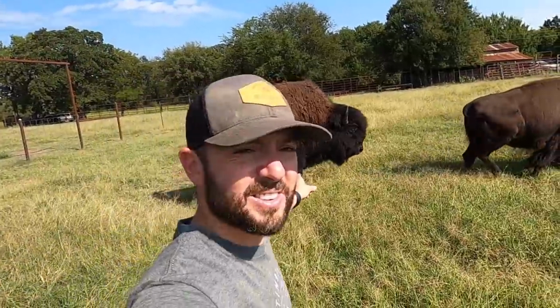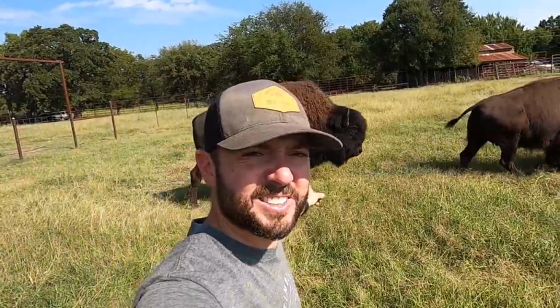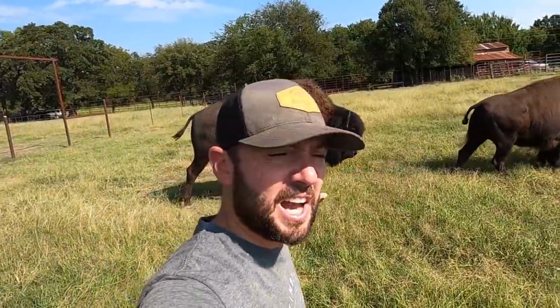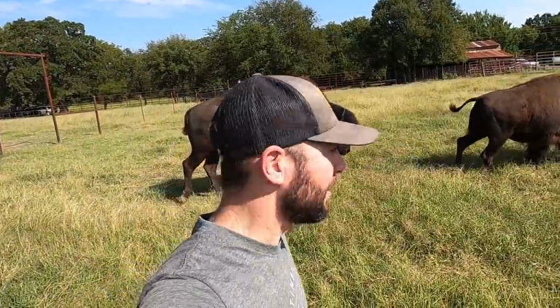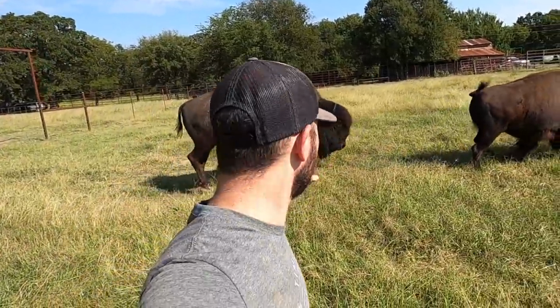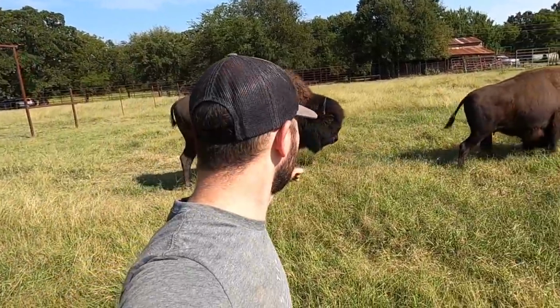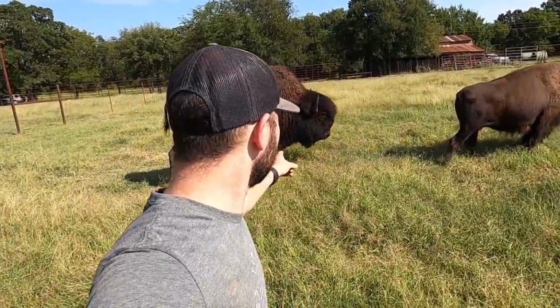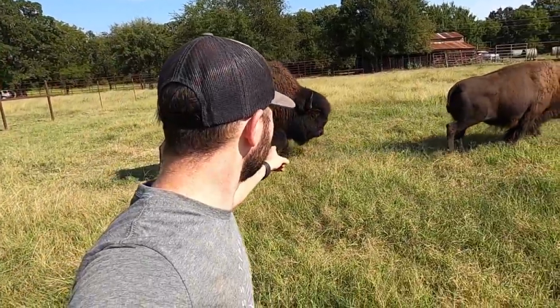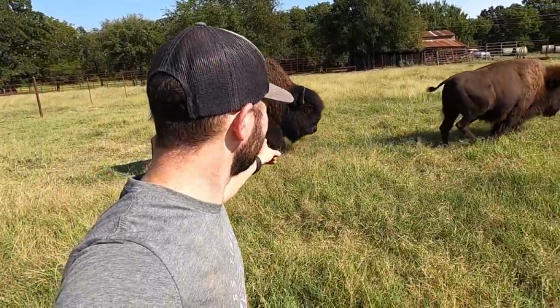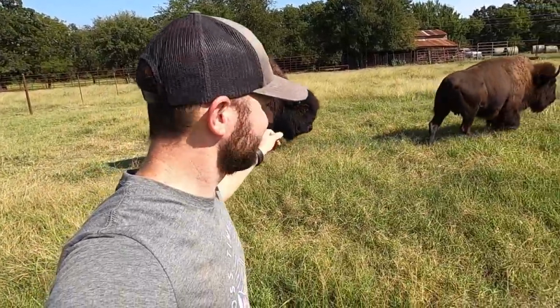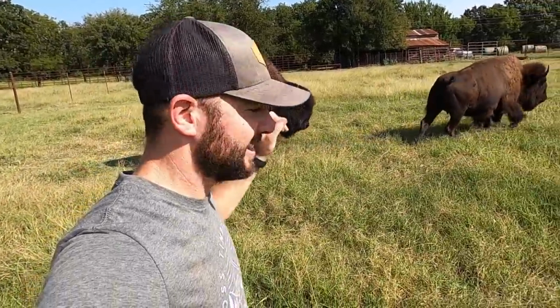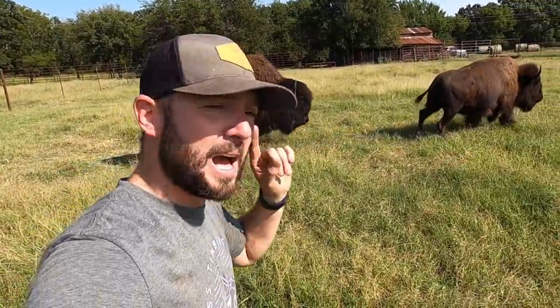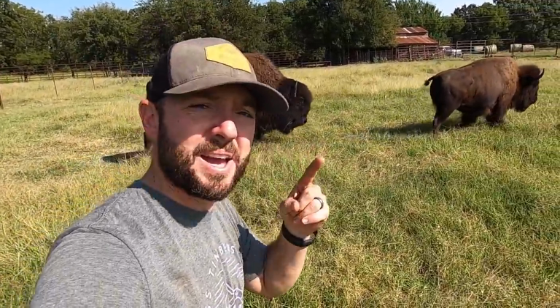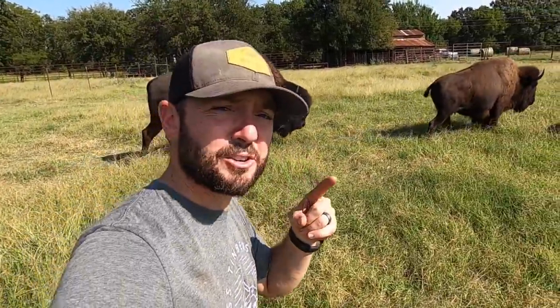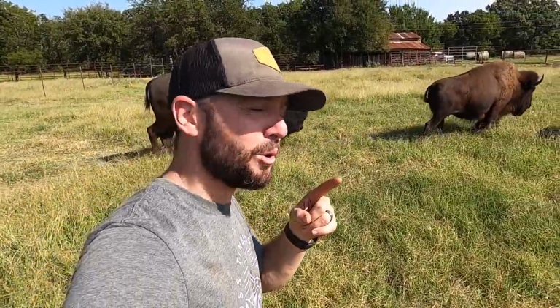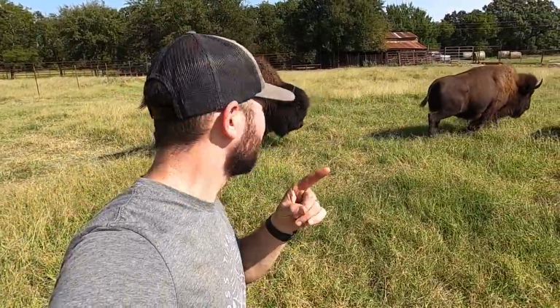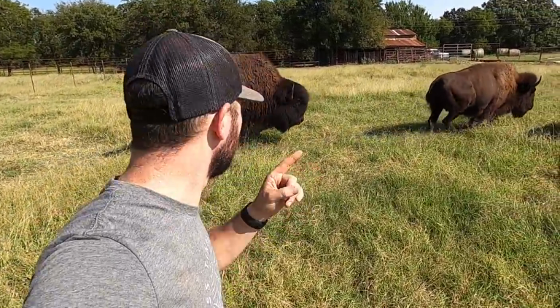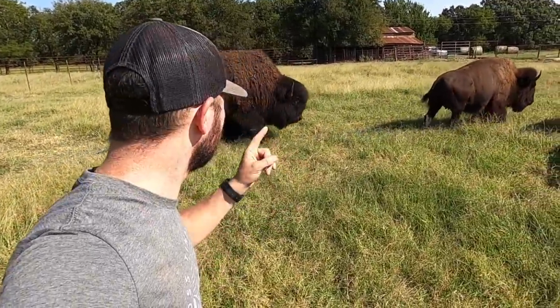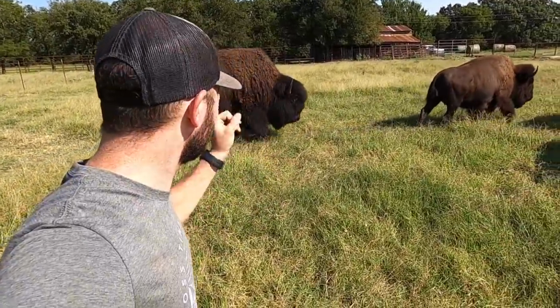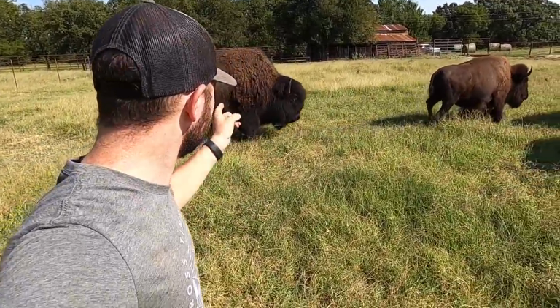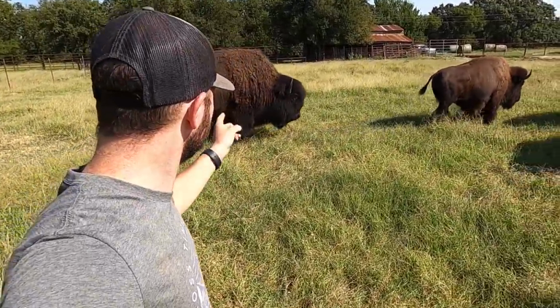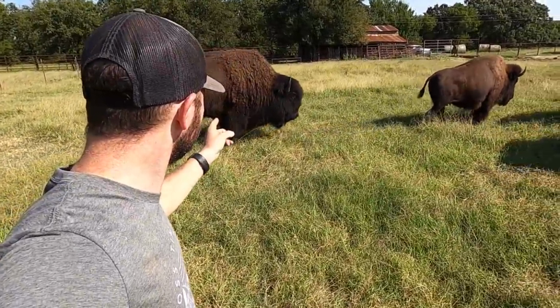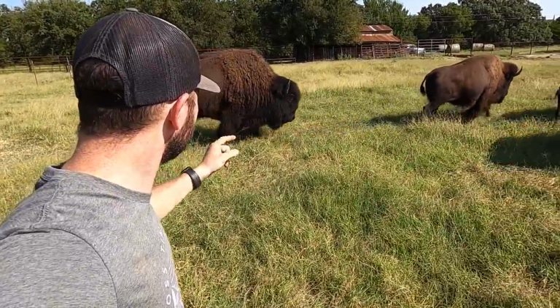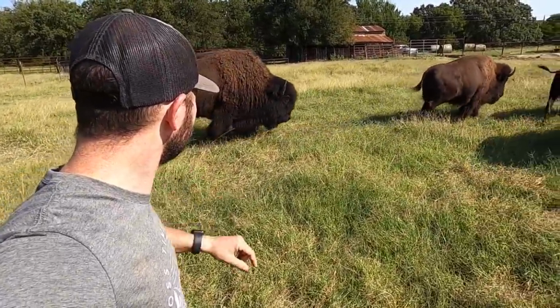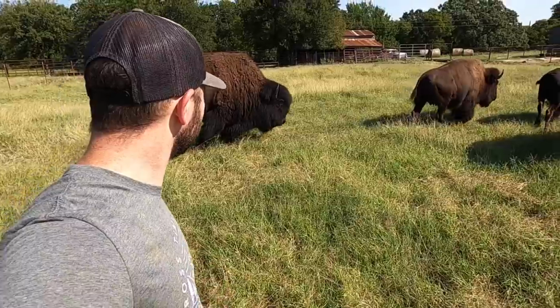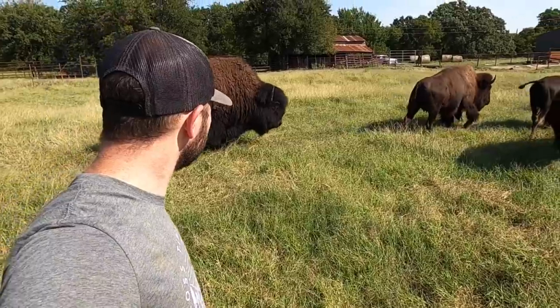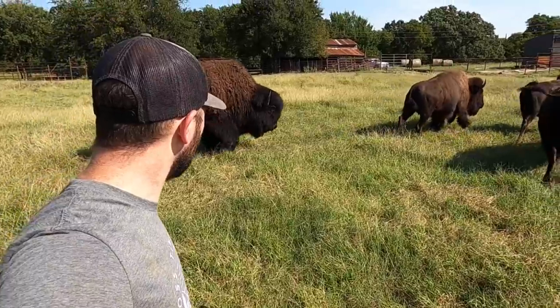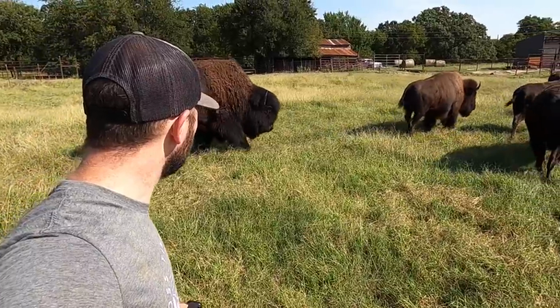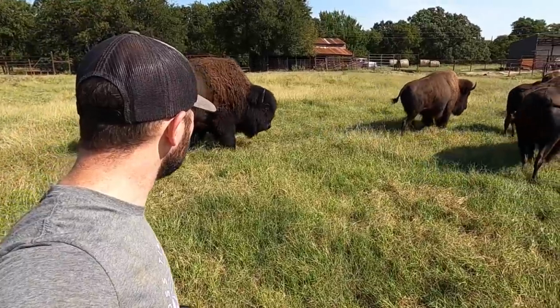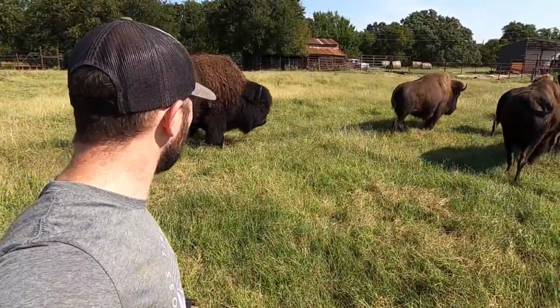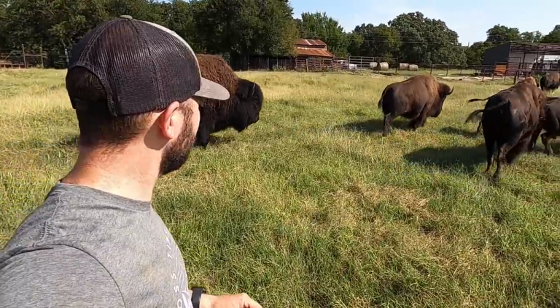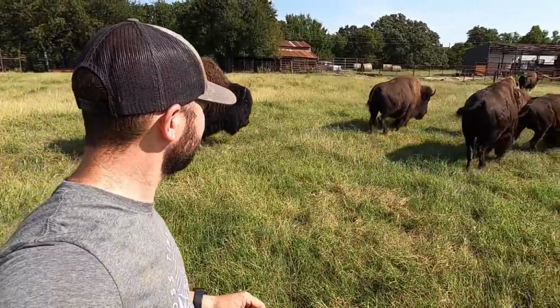This guy right here. I made a toy for him today. Hope you enjoy it.